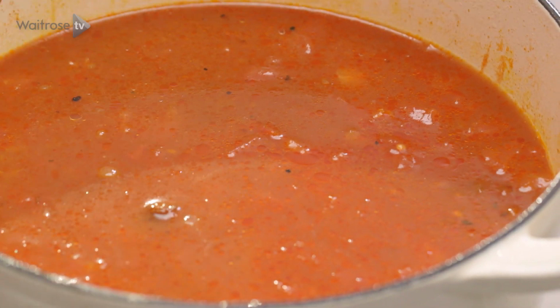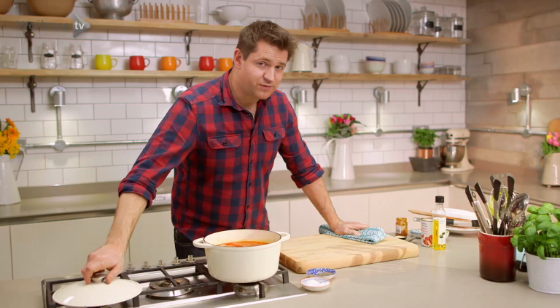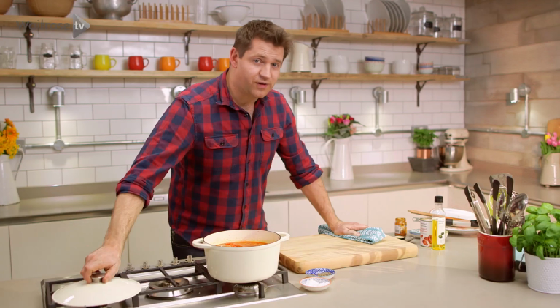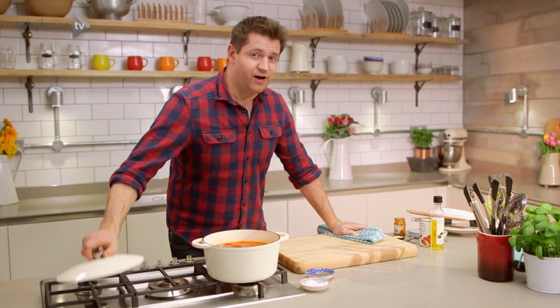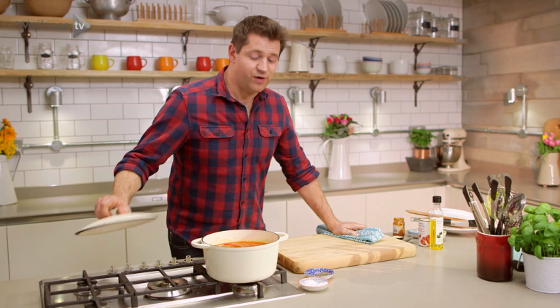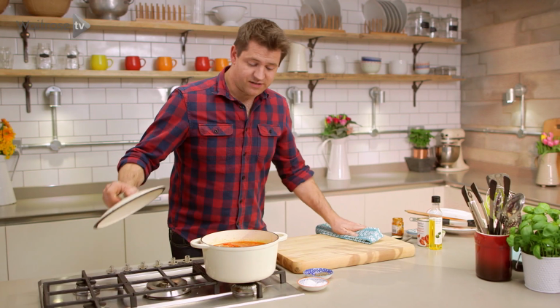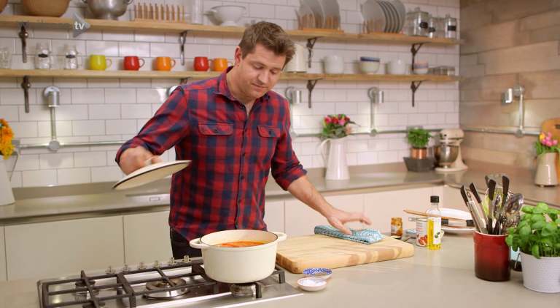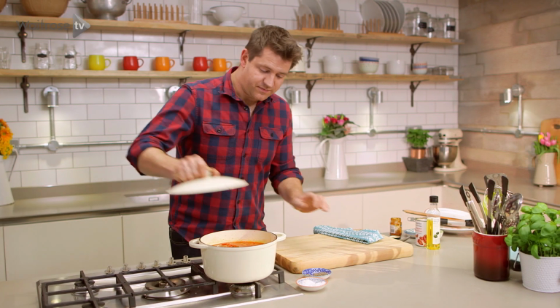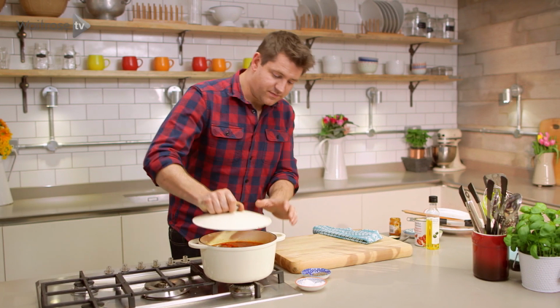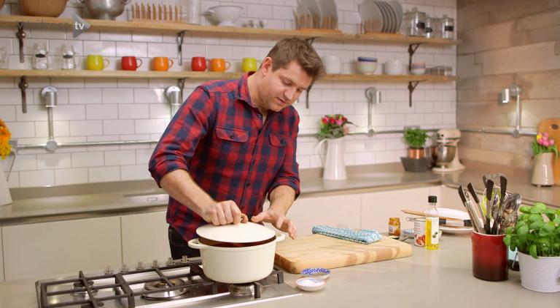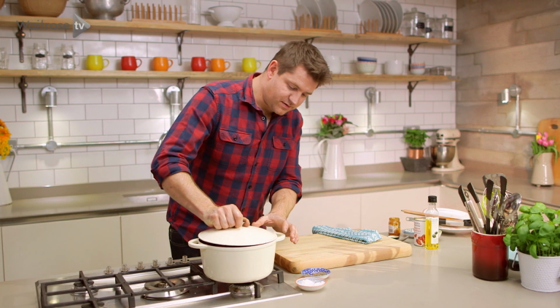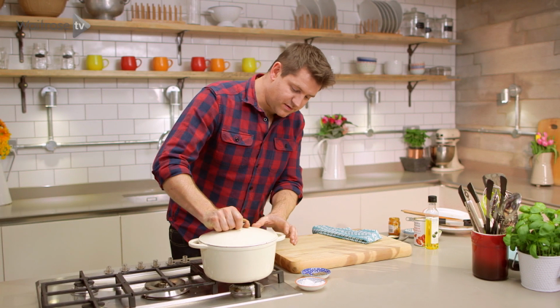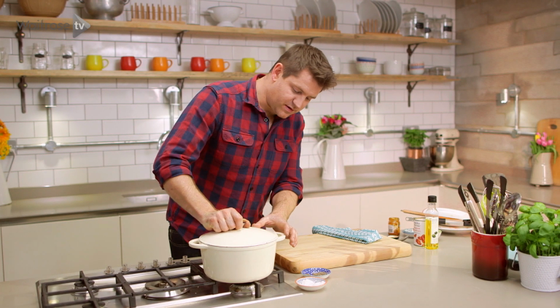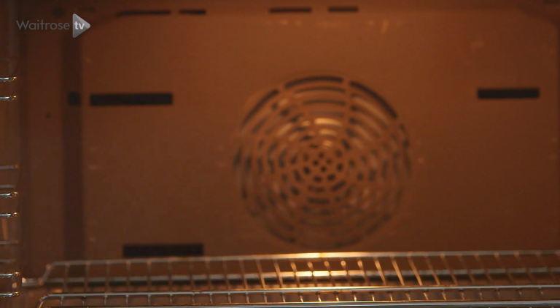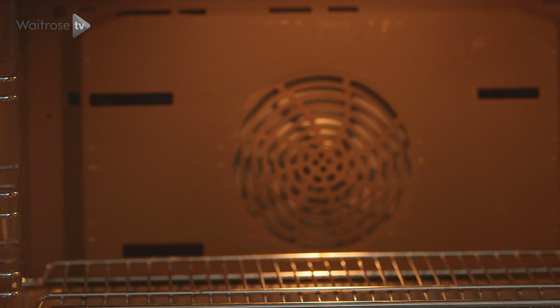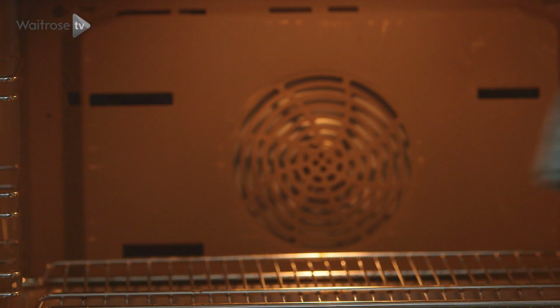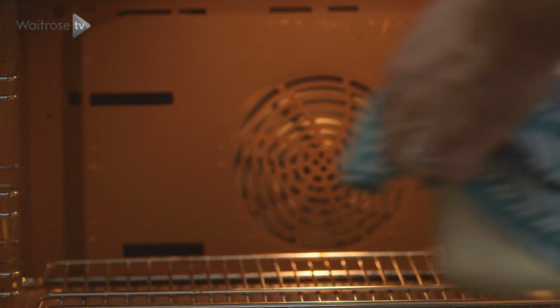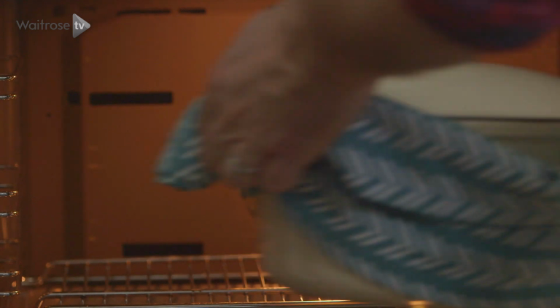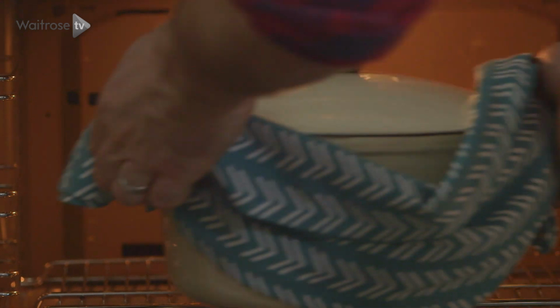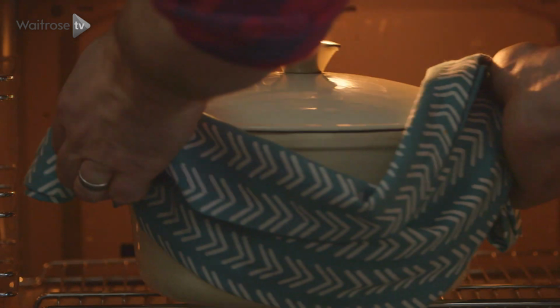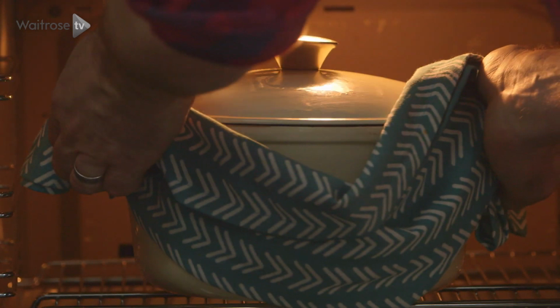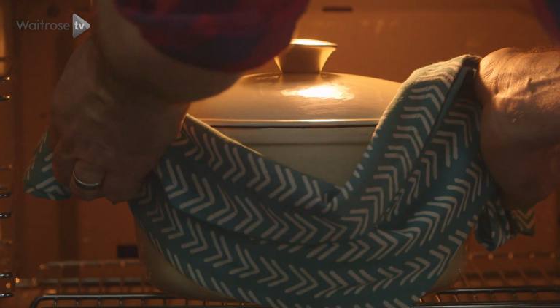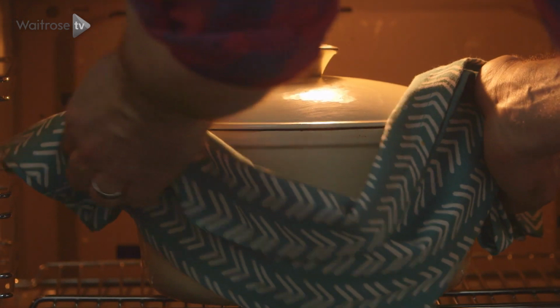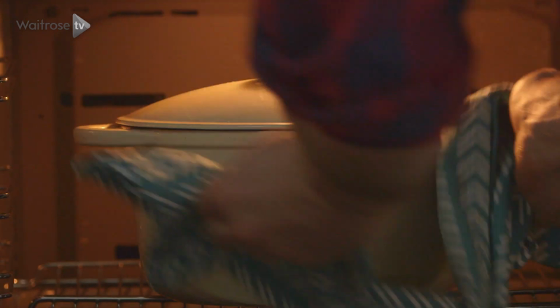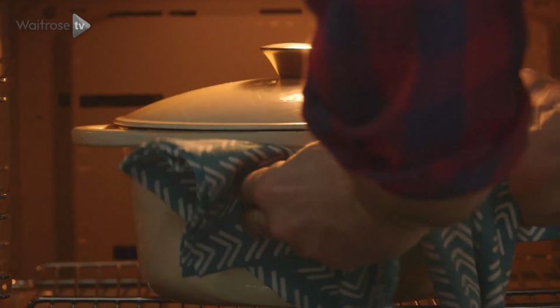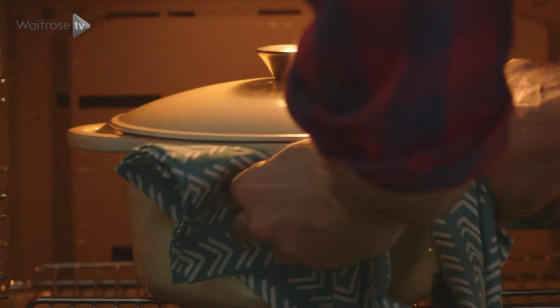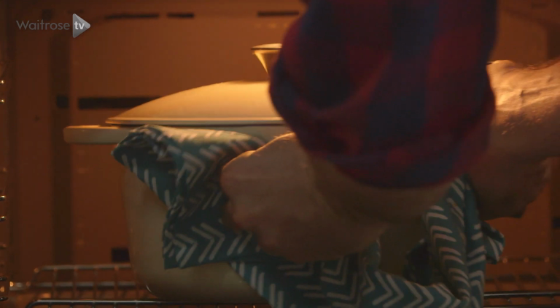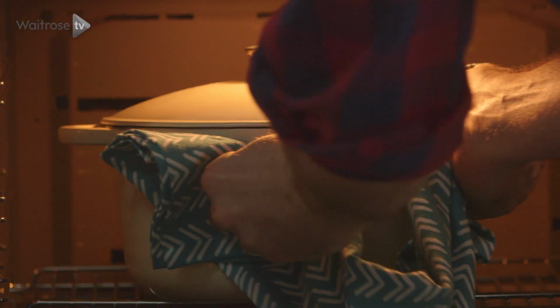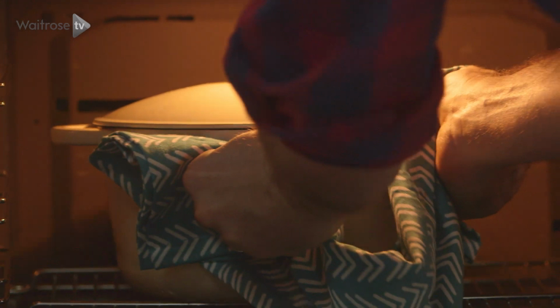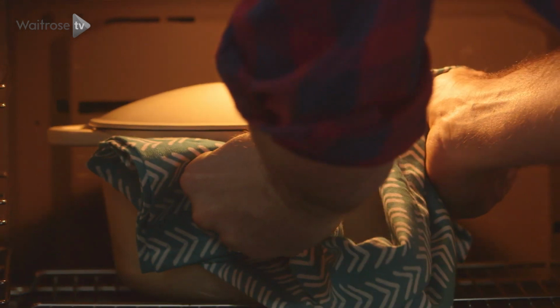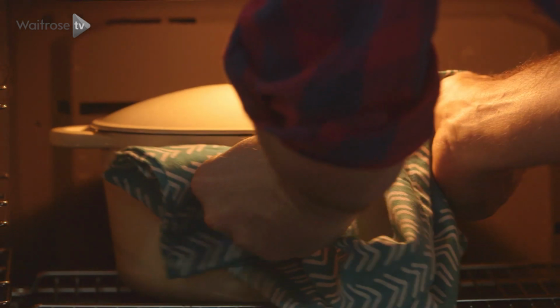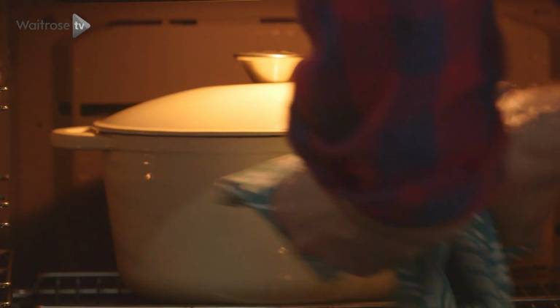Now that's all the hard work done. I've got my oven on a medium heat and that's just going to go in there for four hours.